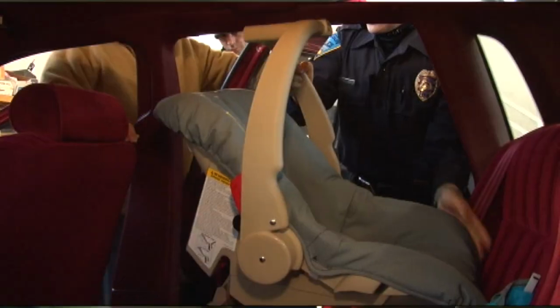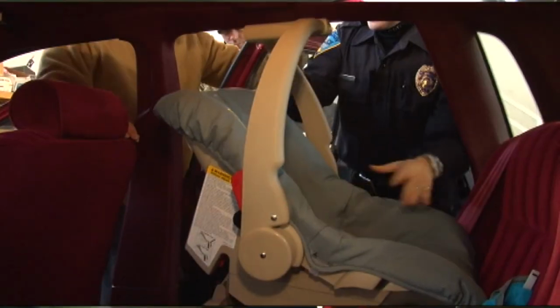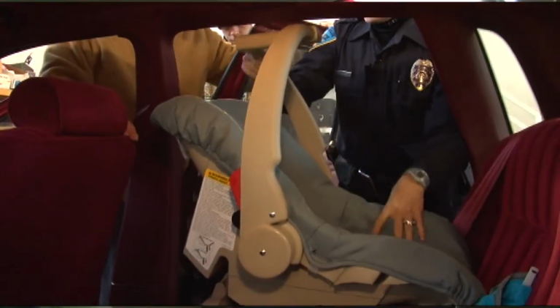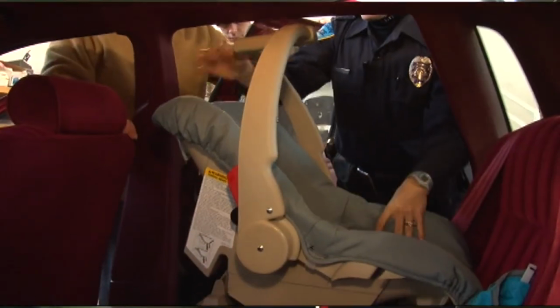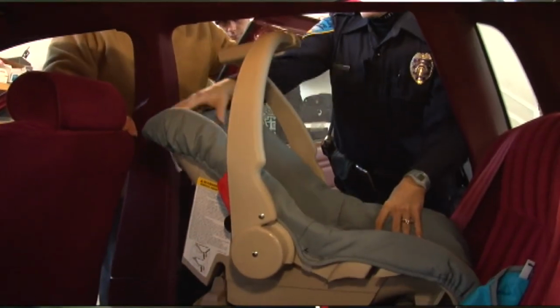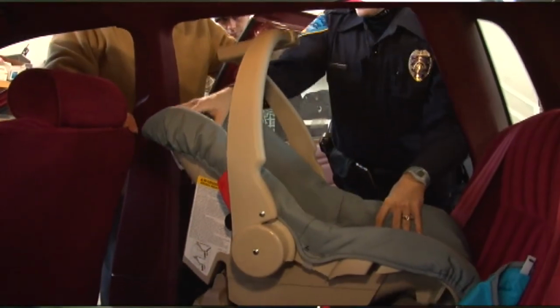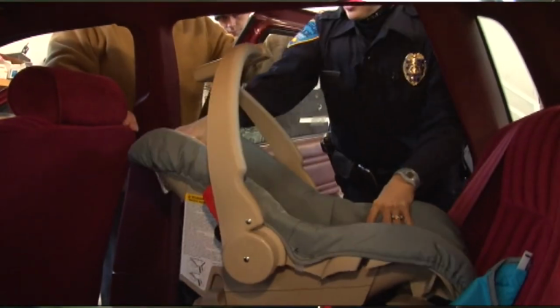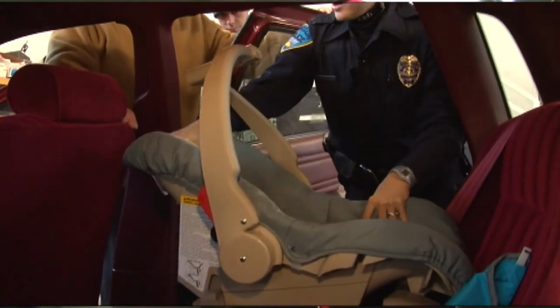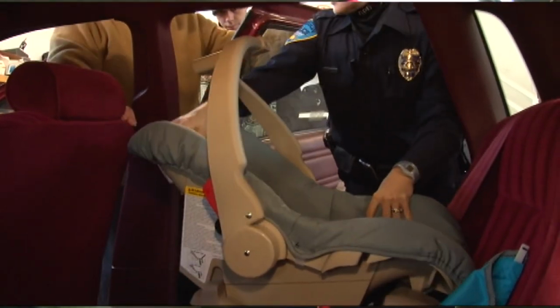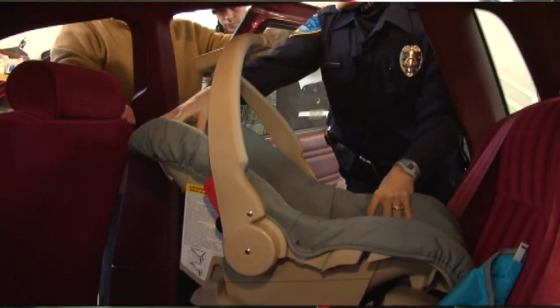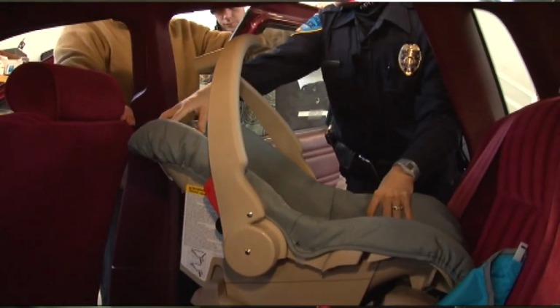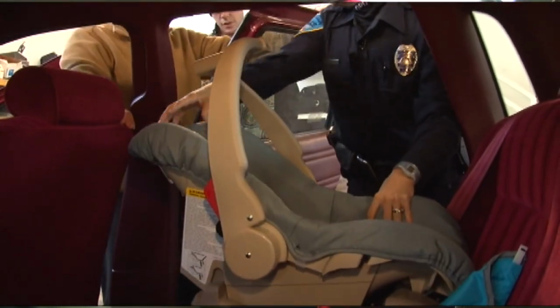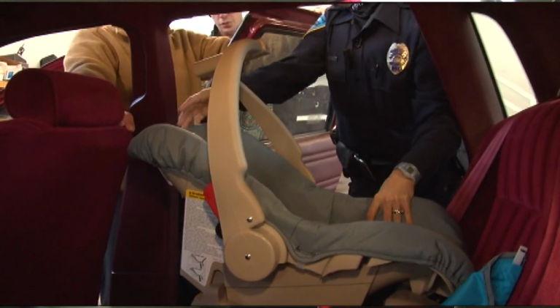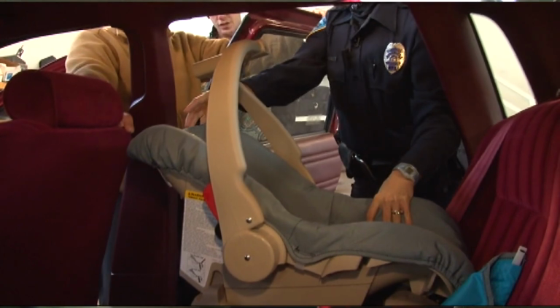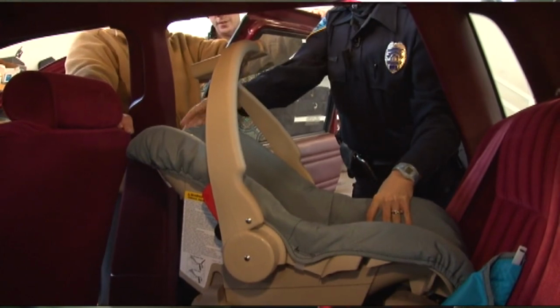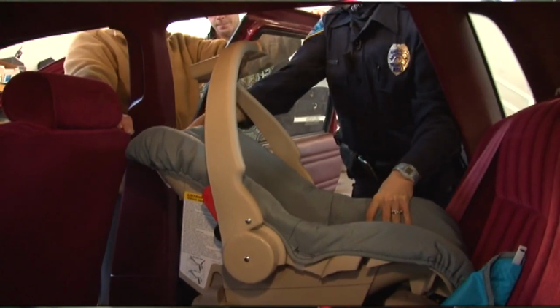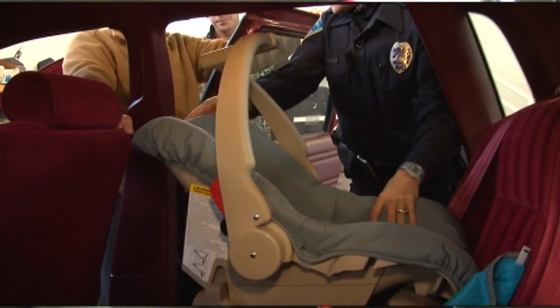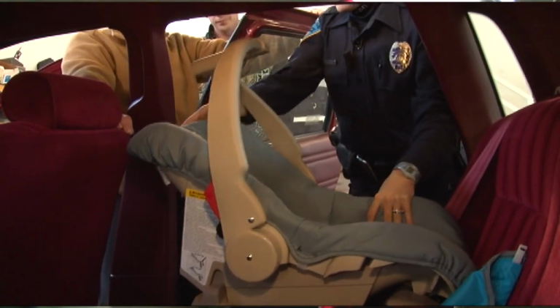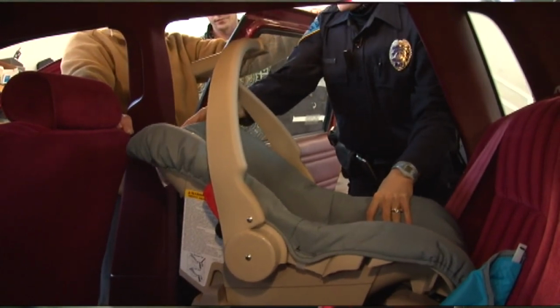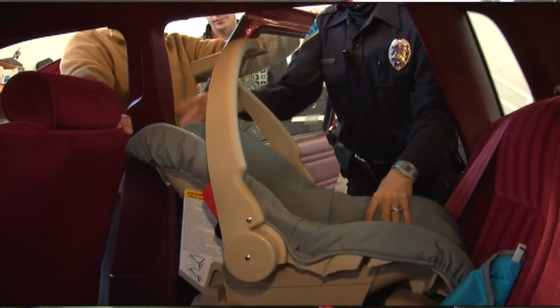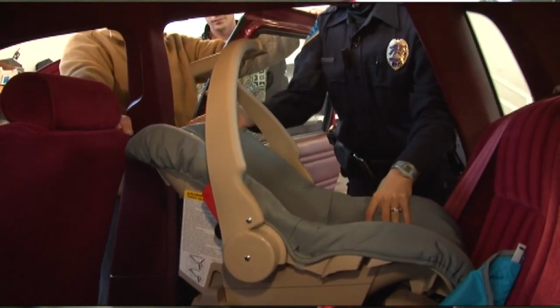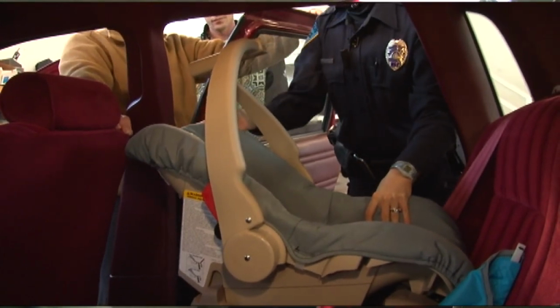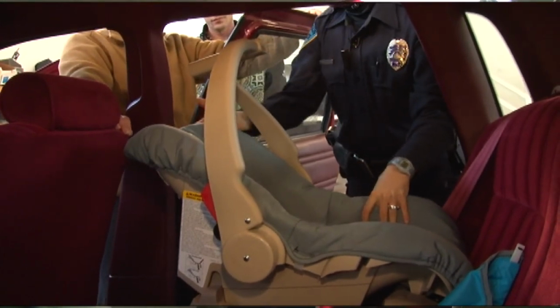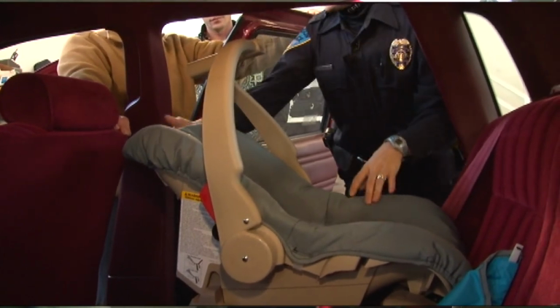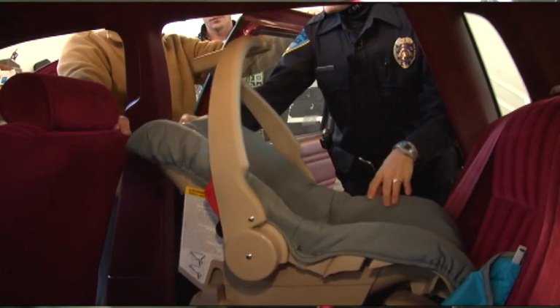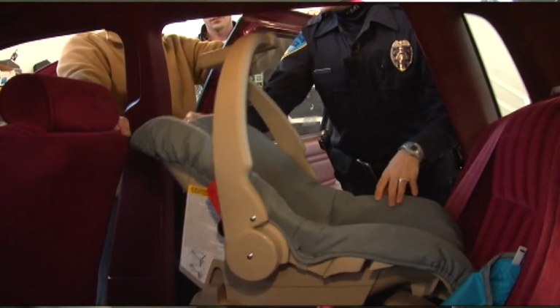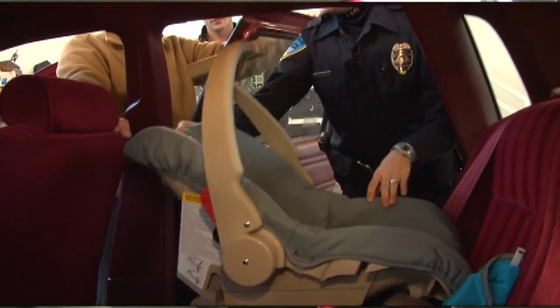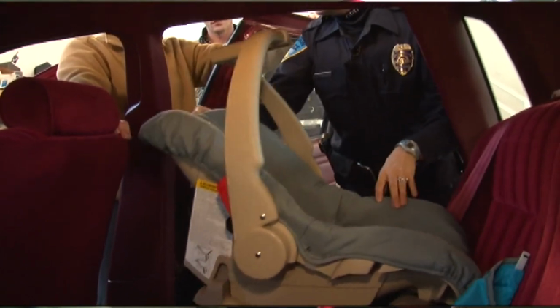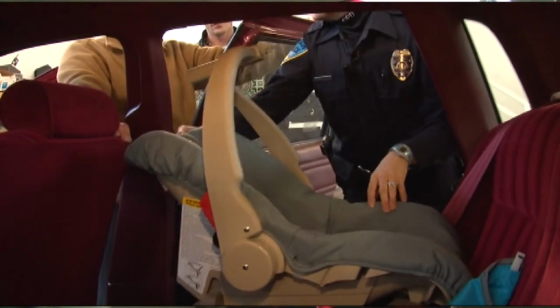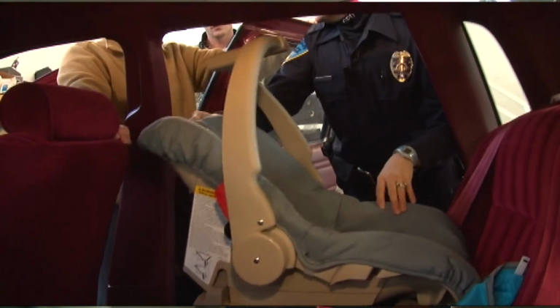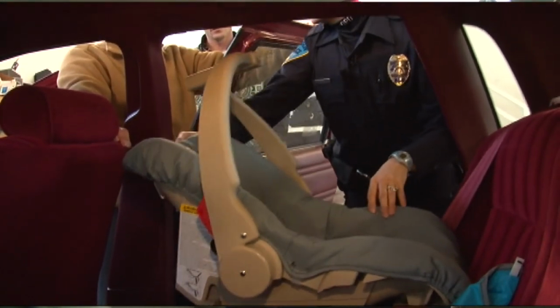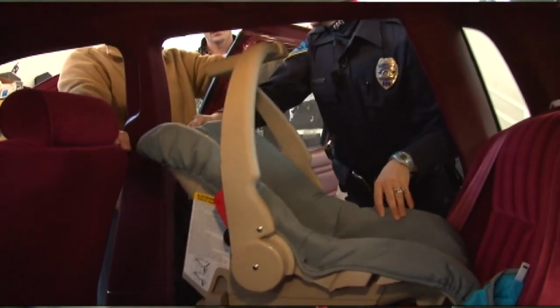We want to keep our children rear-facing for as long as possible. Ultimately, that's going to be the safest position in the vehicle.